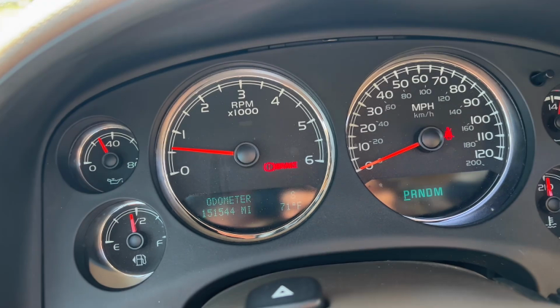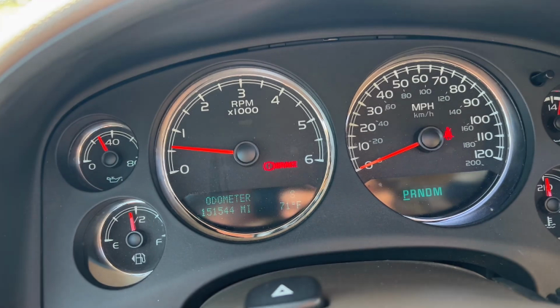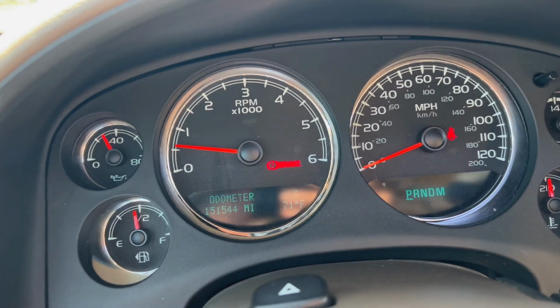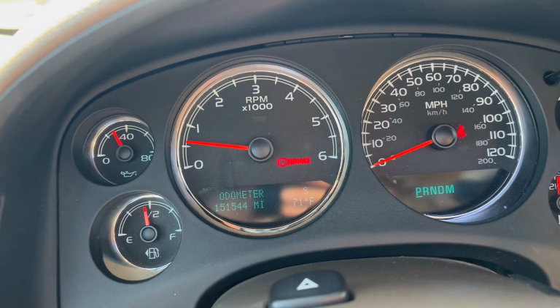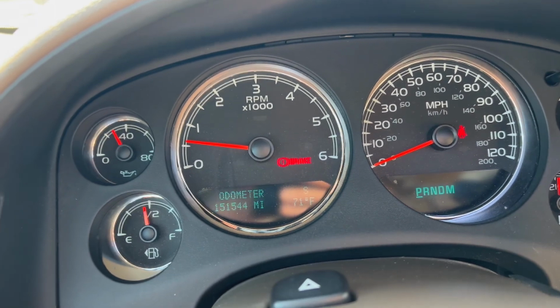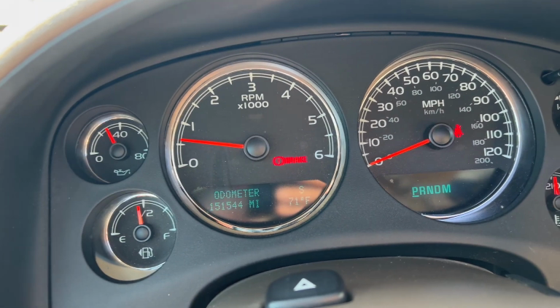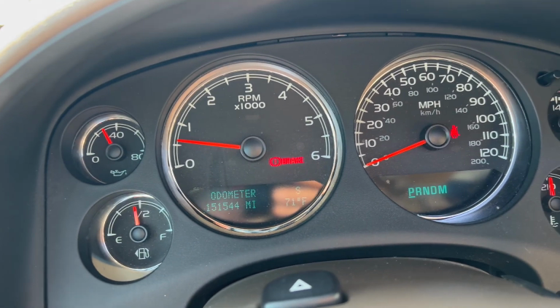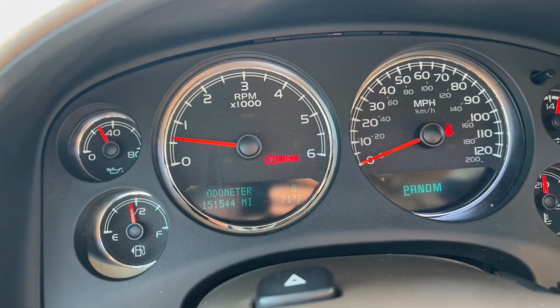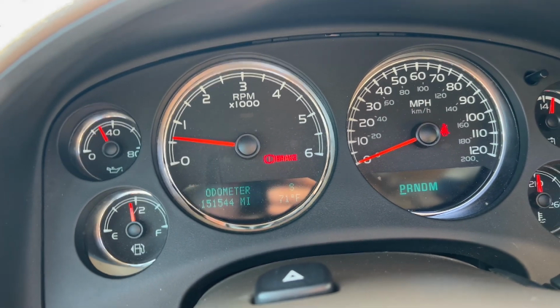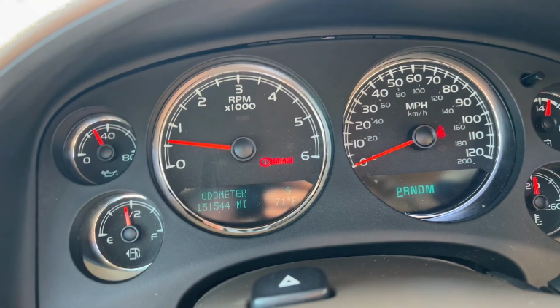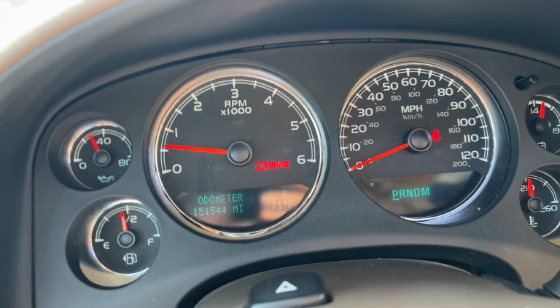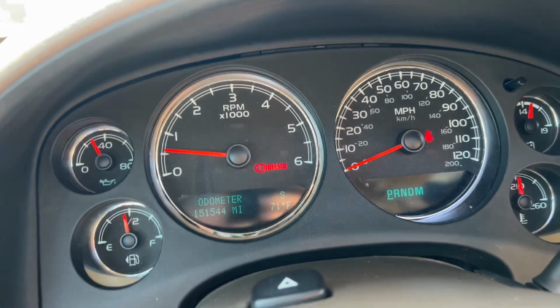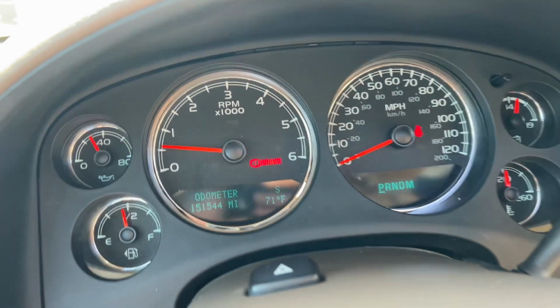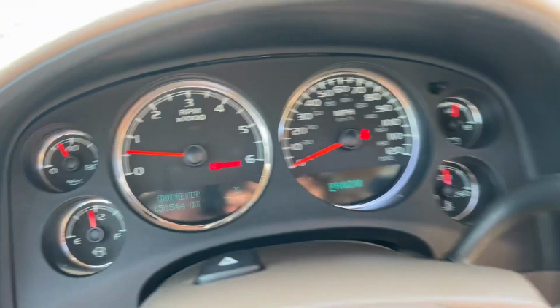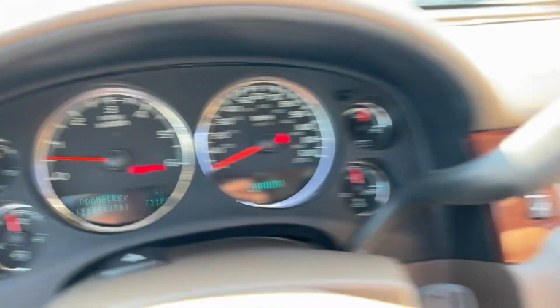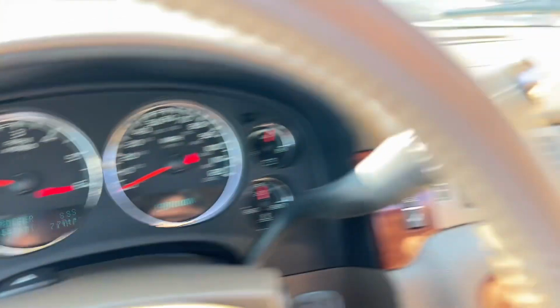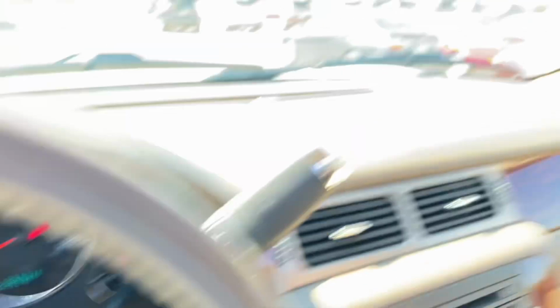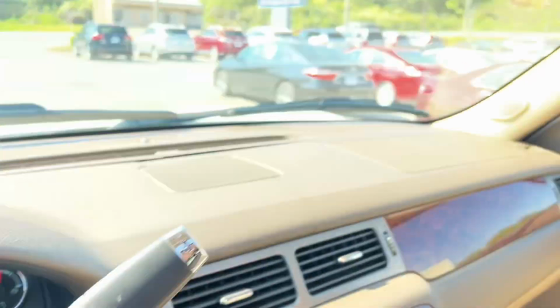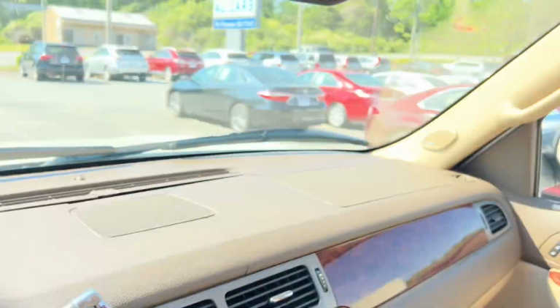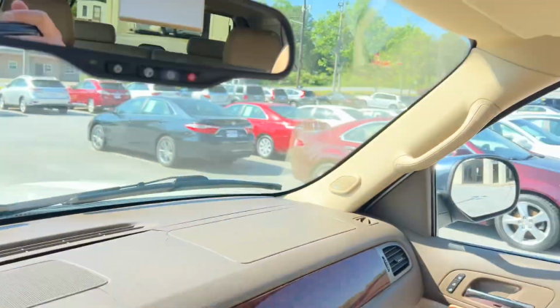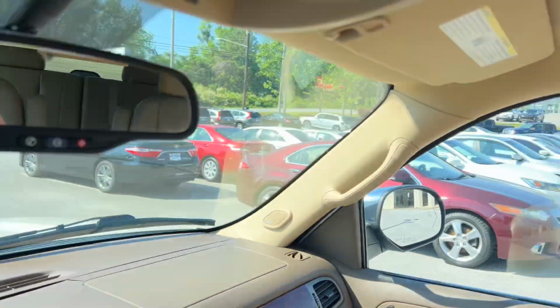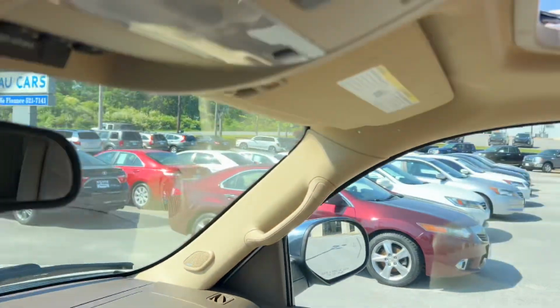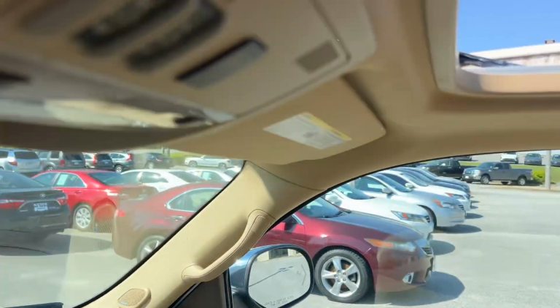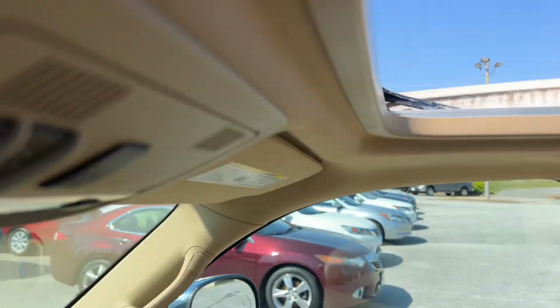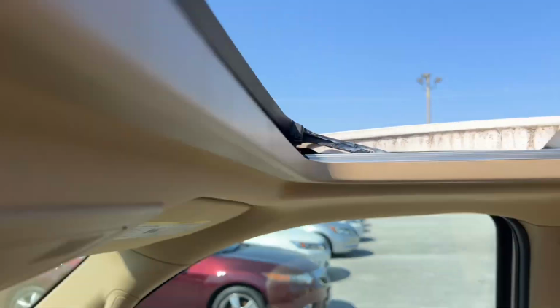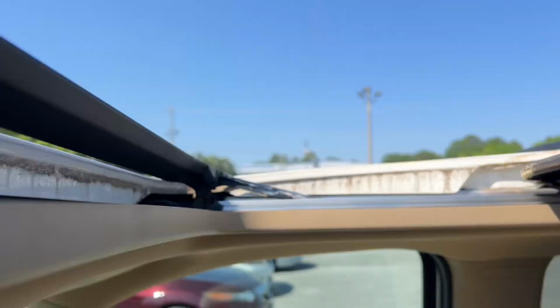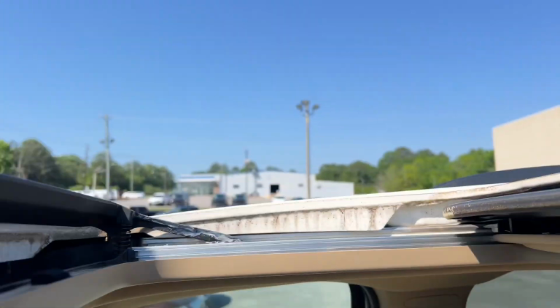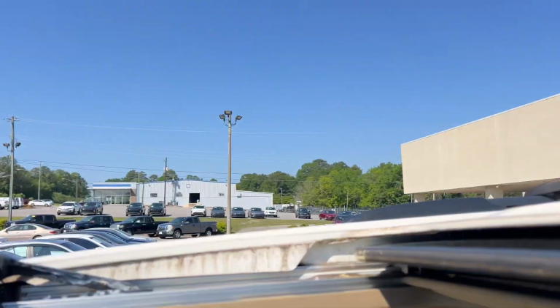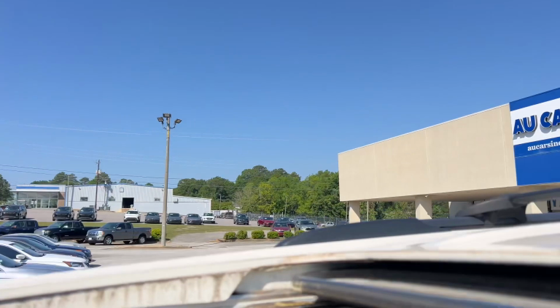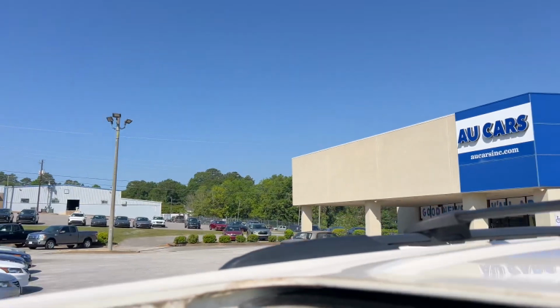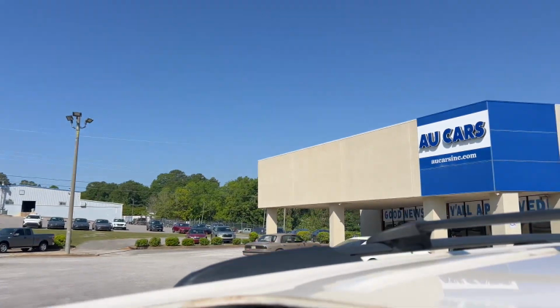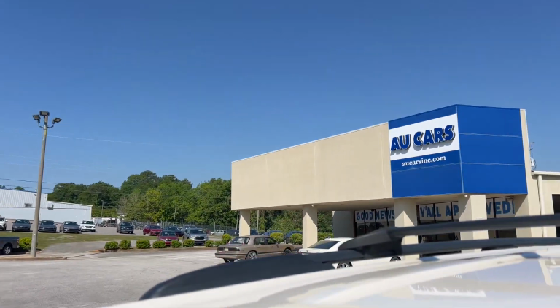Just over 151,500 miles and it also has a sunroof. Come on and see us at Your Cars.